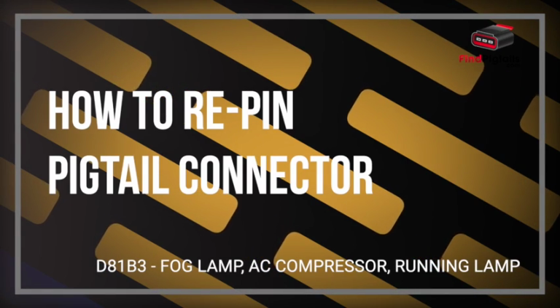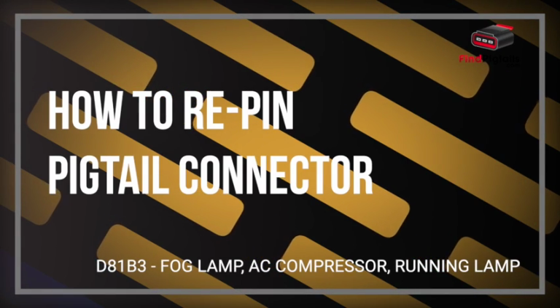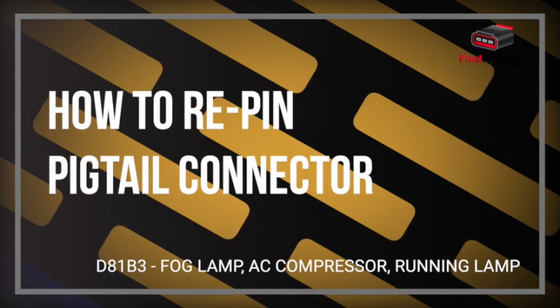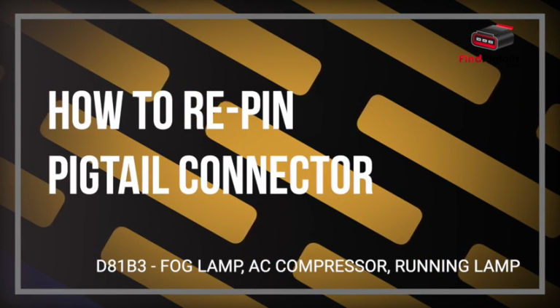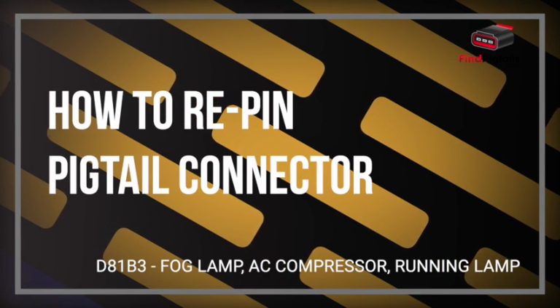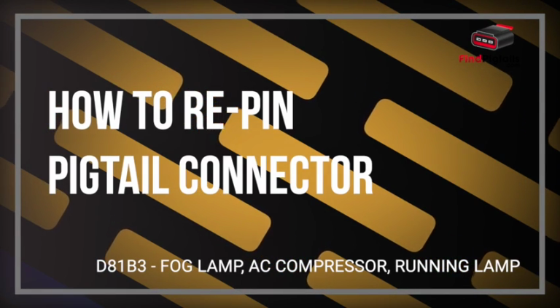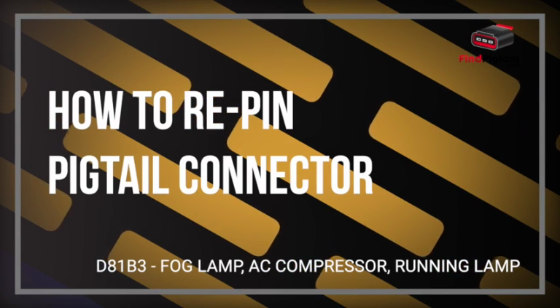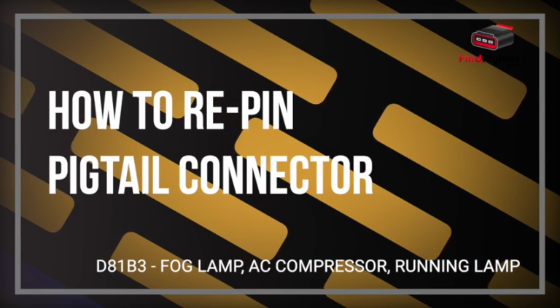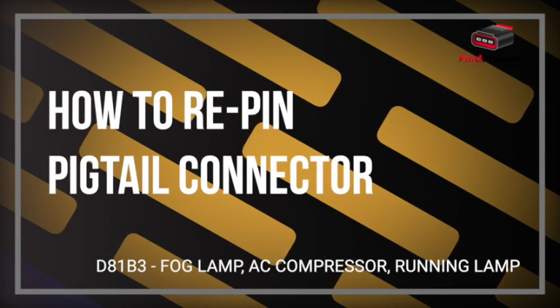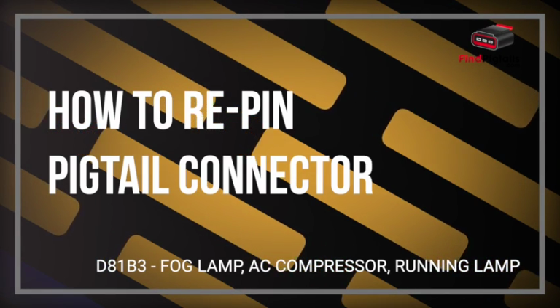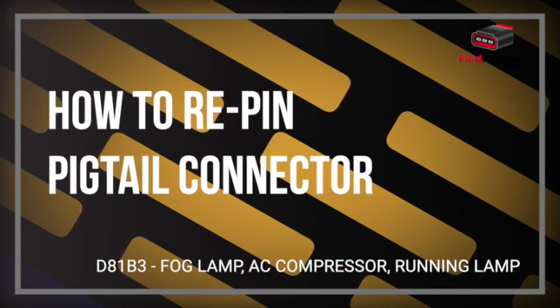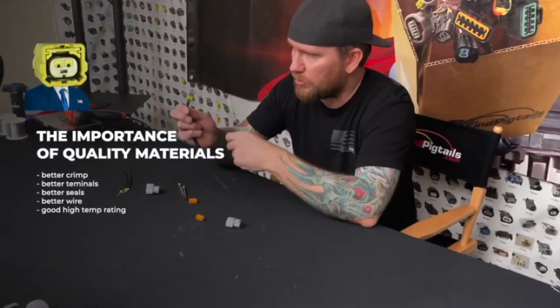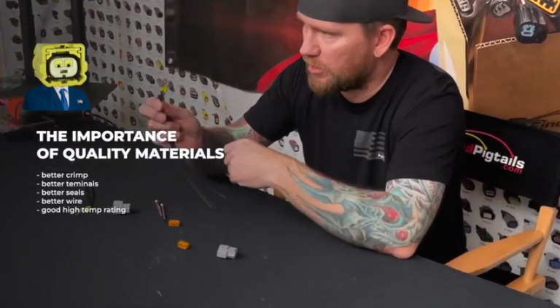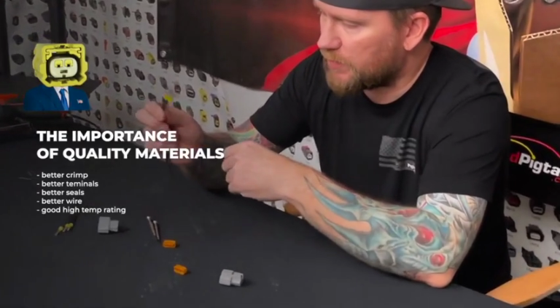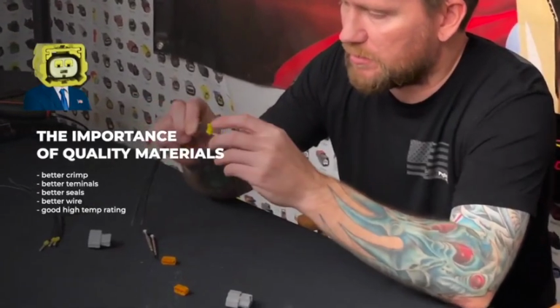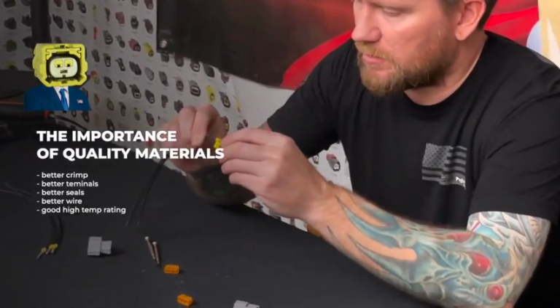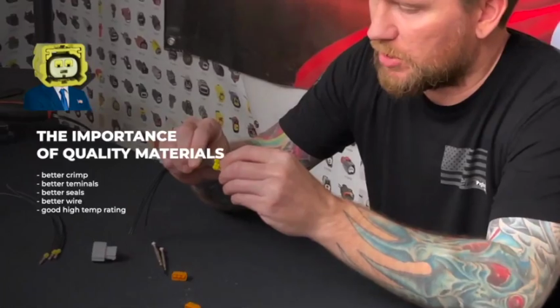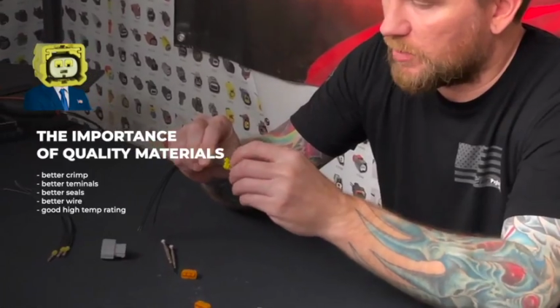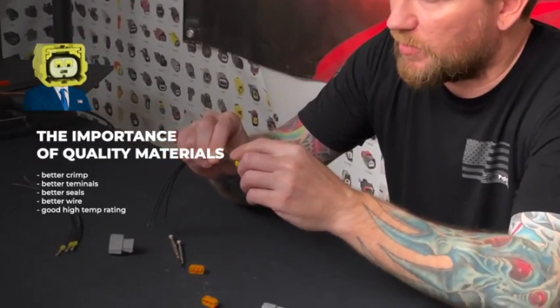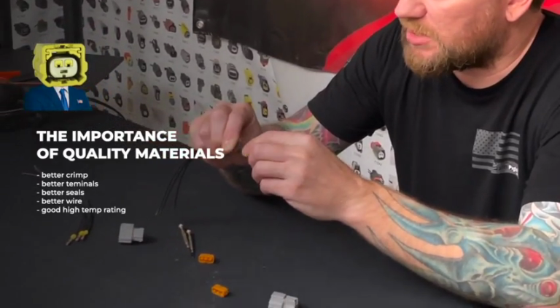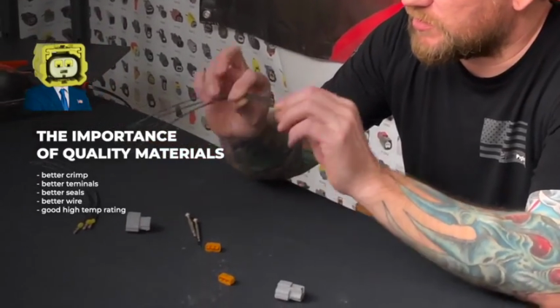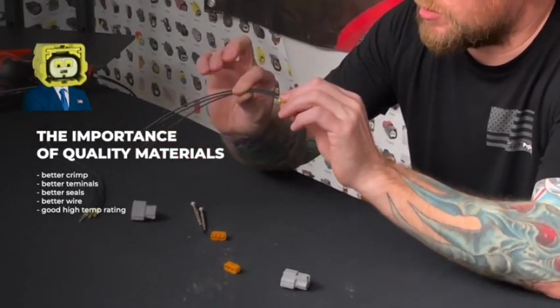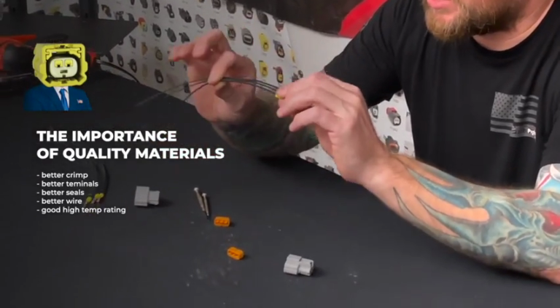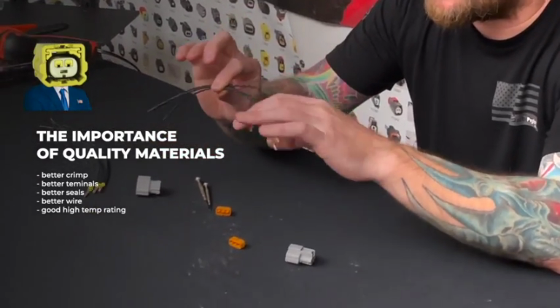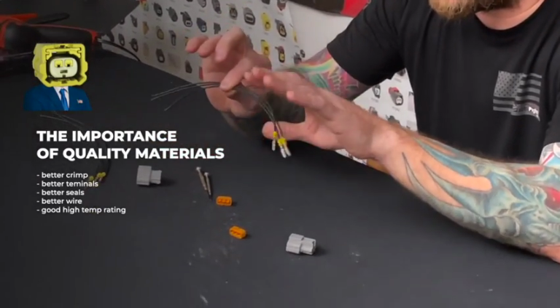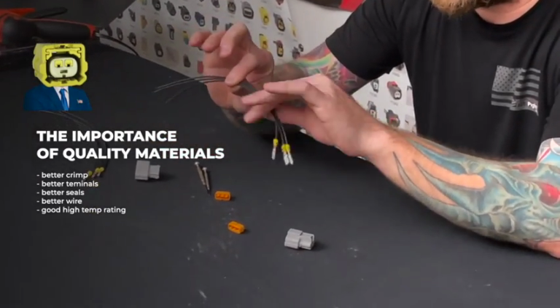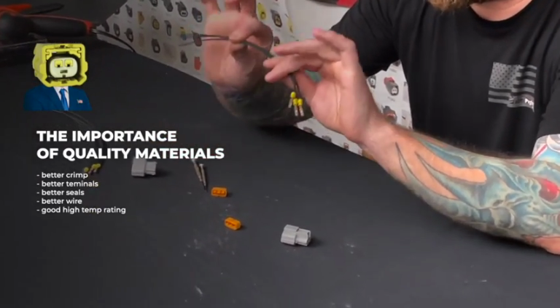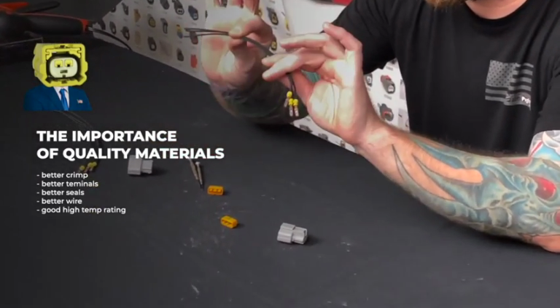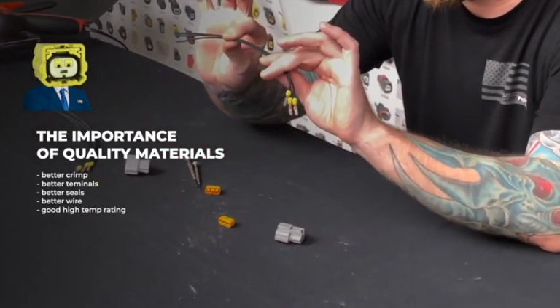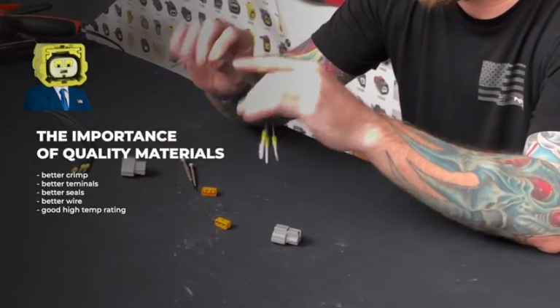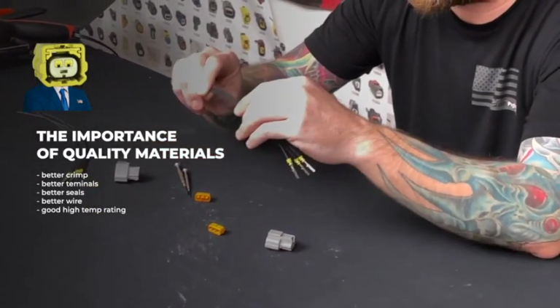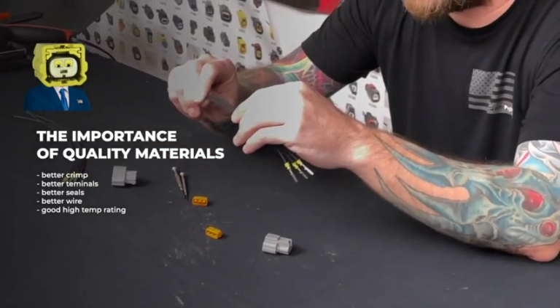The terminal, again — better crimp, better terminal, better seals, better wire. It has the high temp rating.